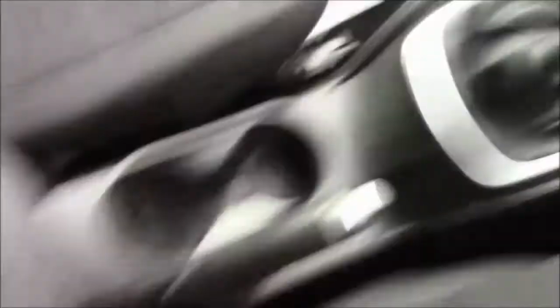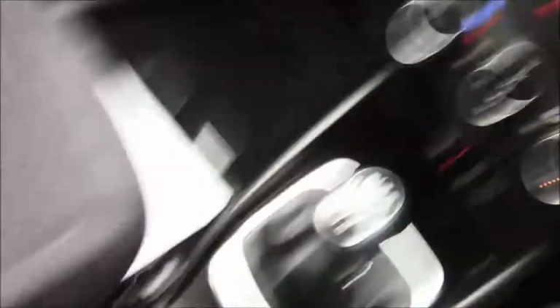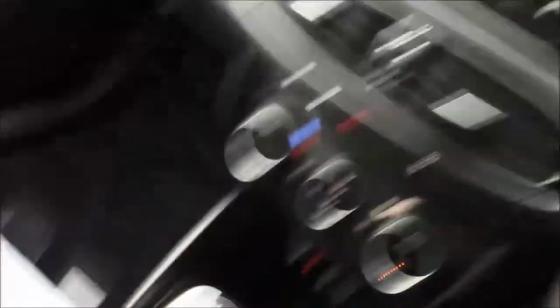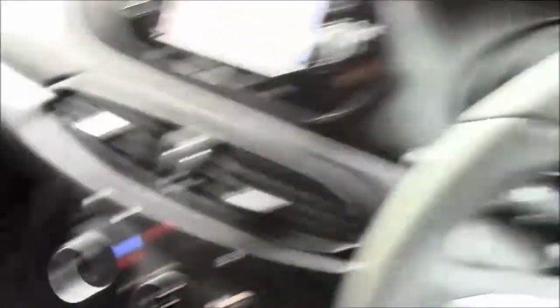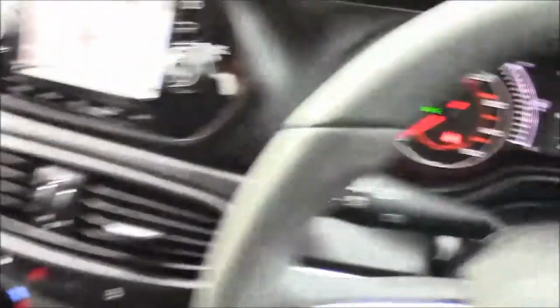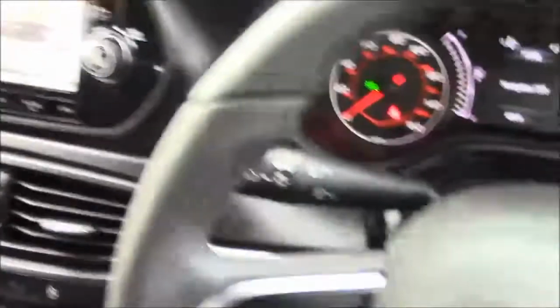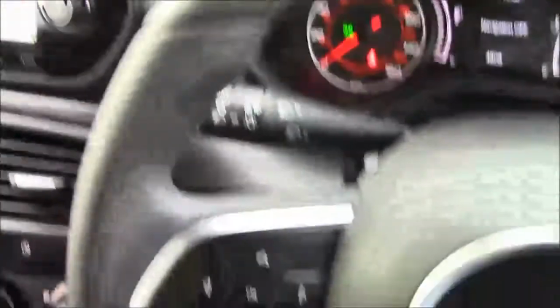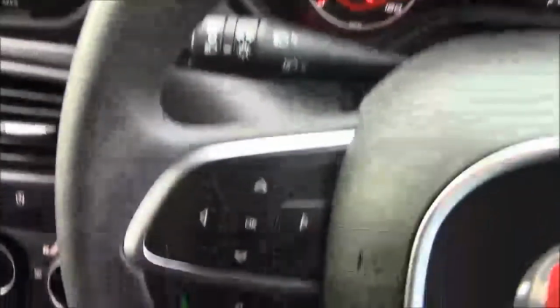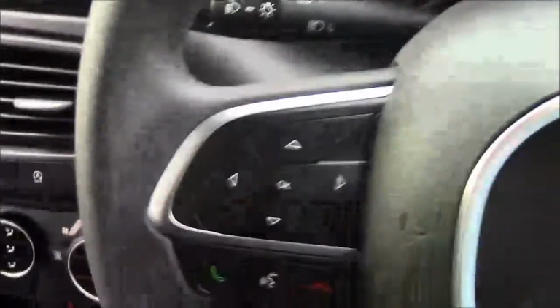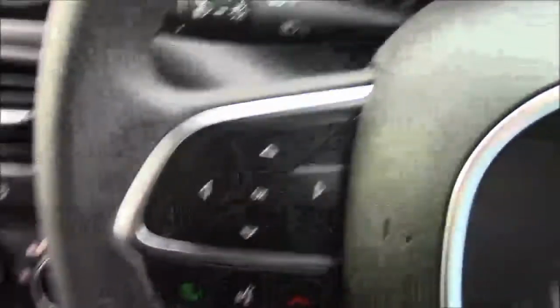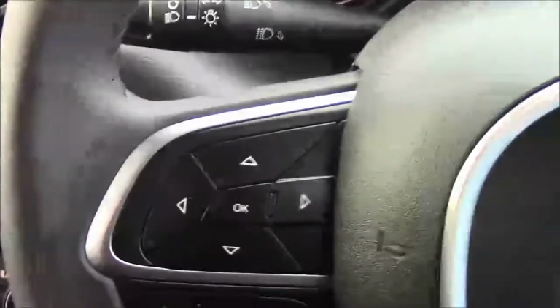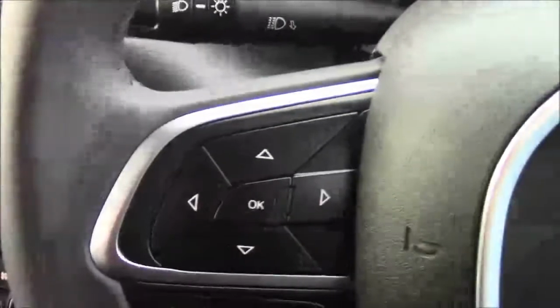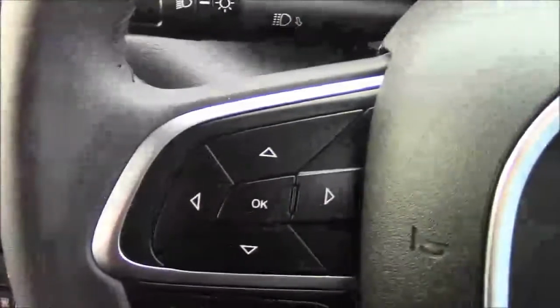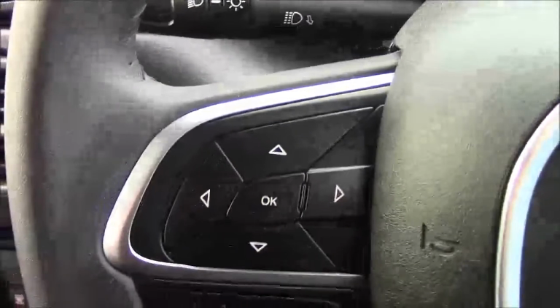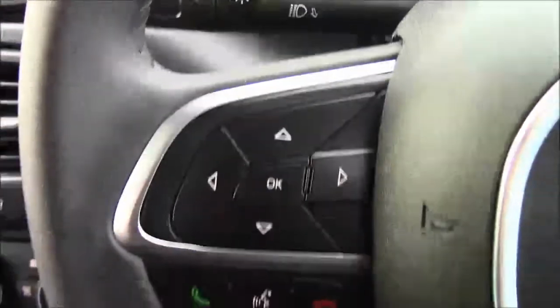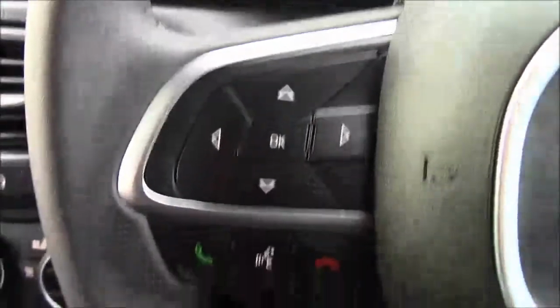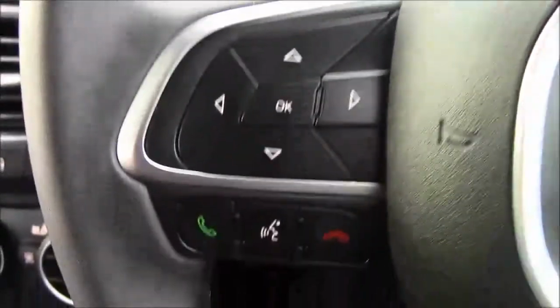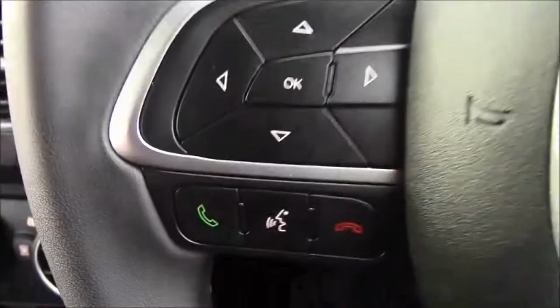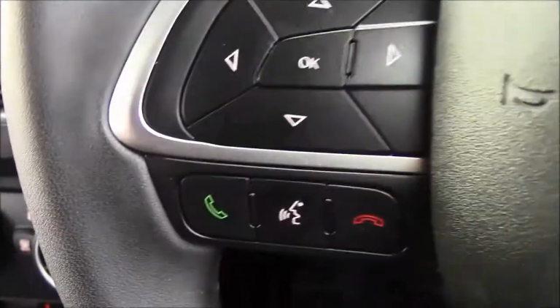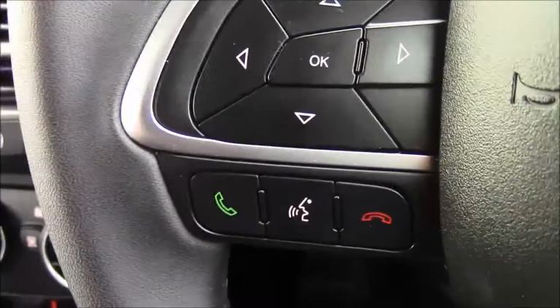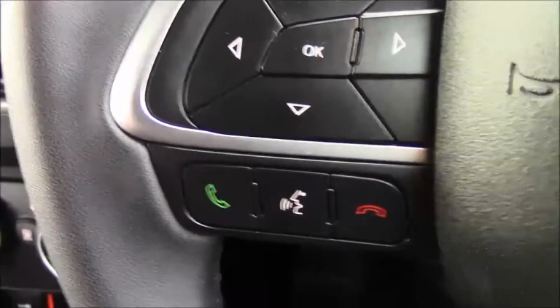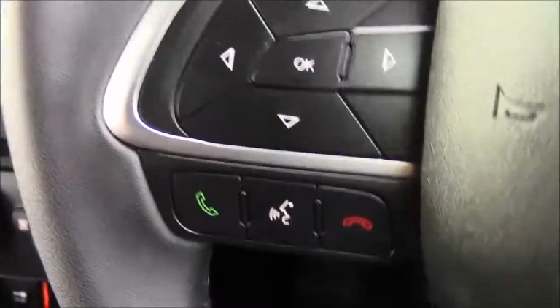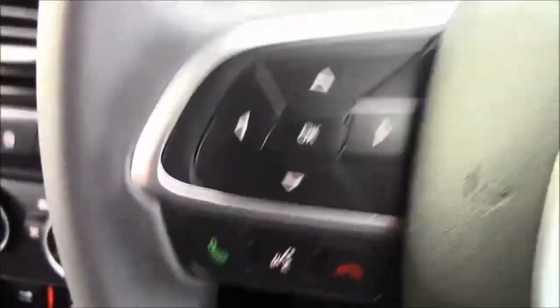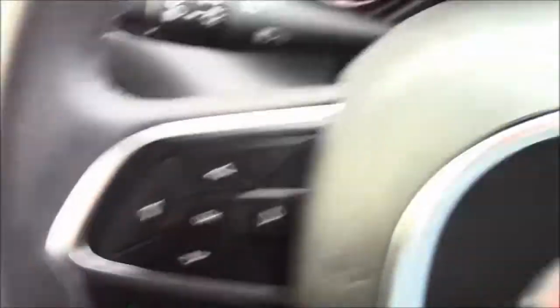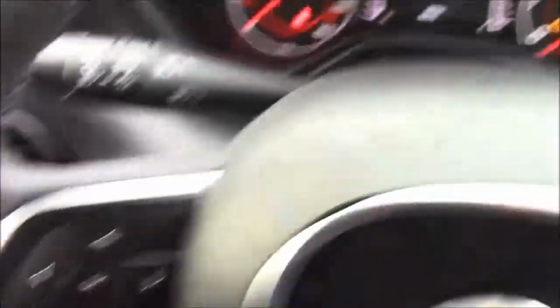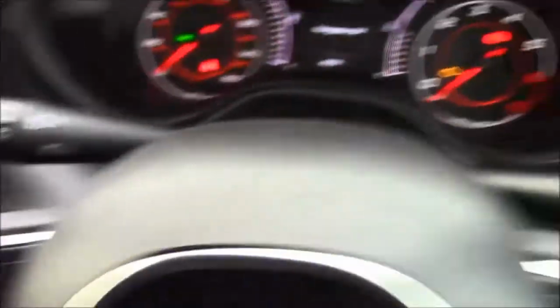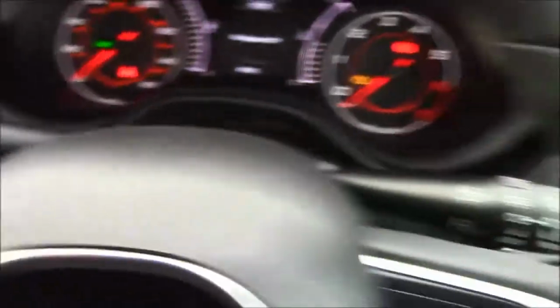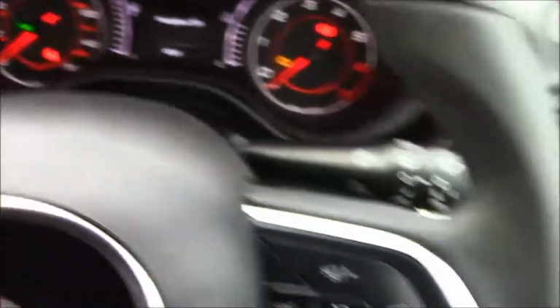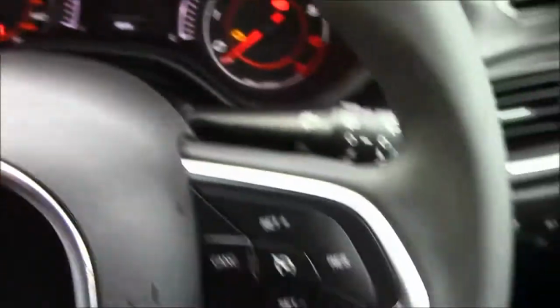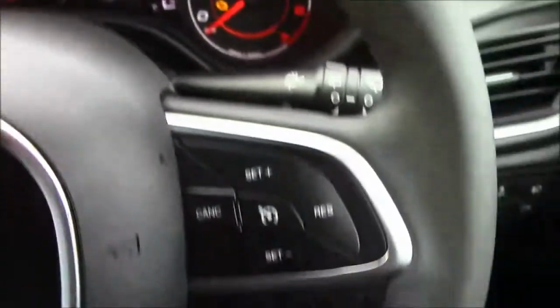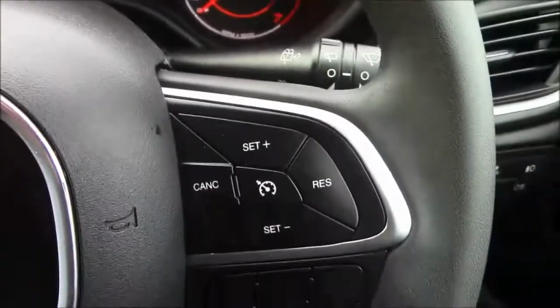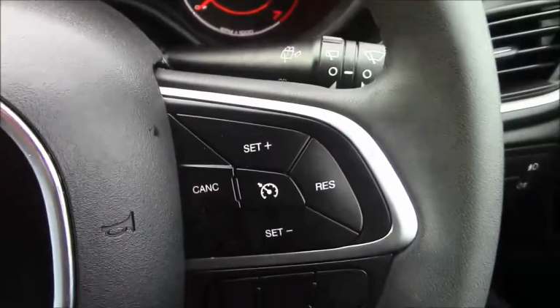Onto the steering wheel, on the left-hand side you'll see your mounted audio controls along with your Bluetooth connectivity, and on the right-hand side you'll find everything to do with your cruise control.